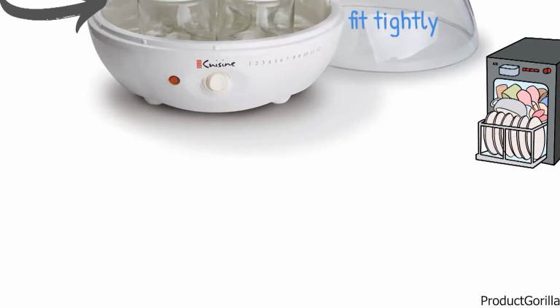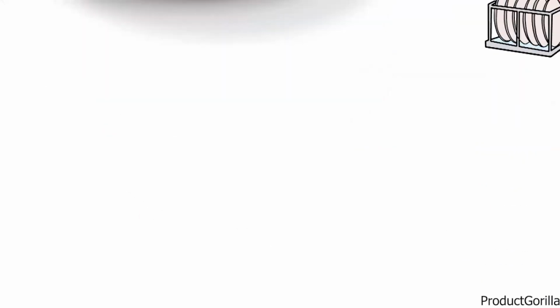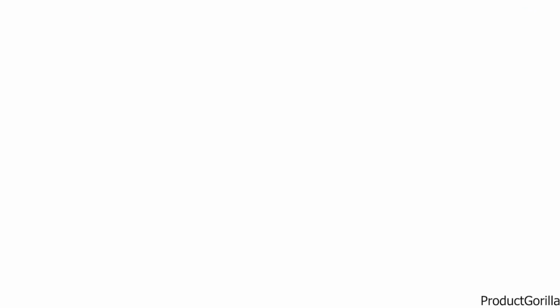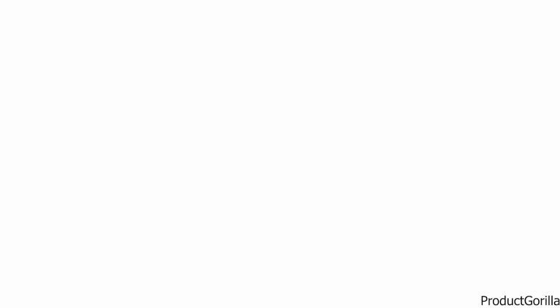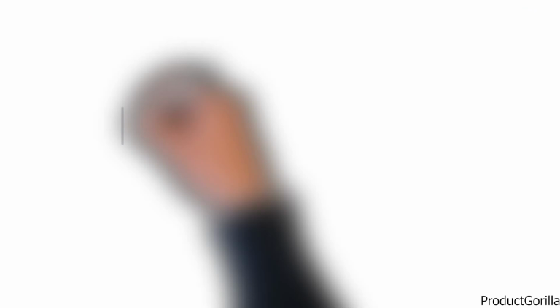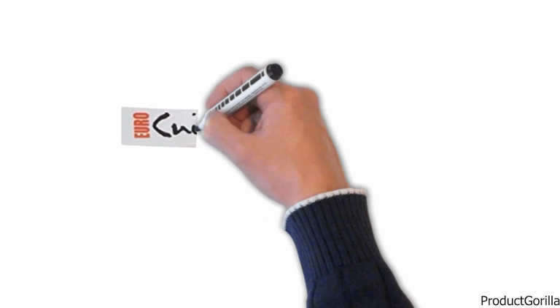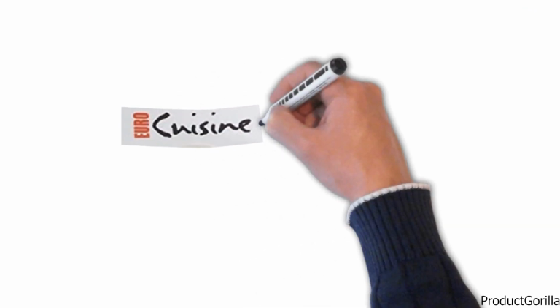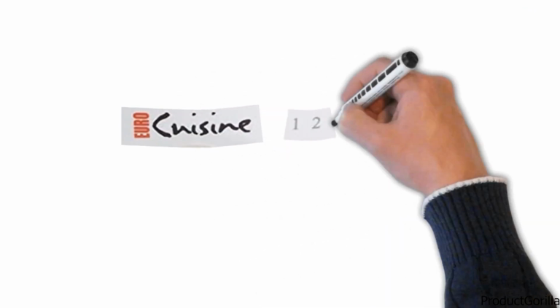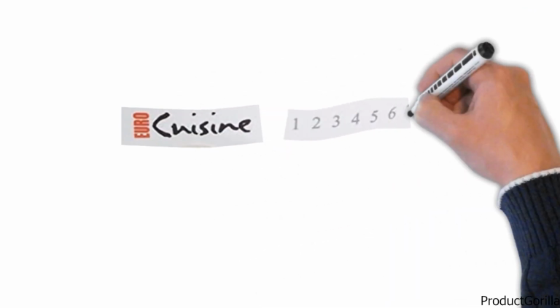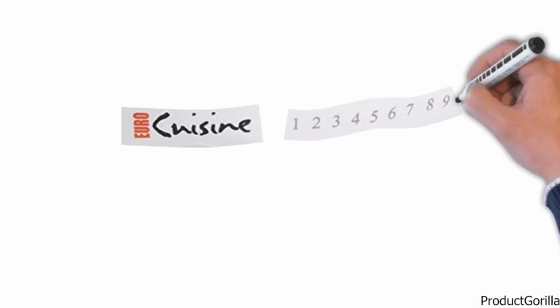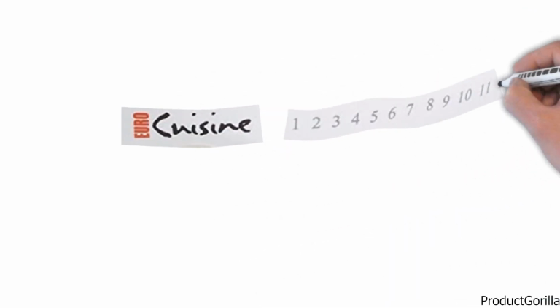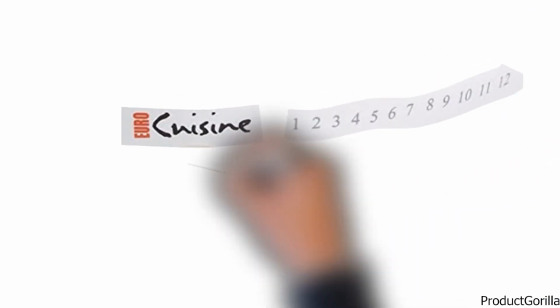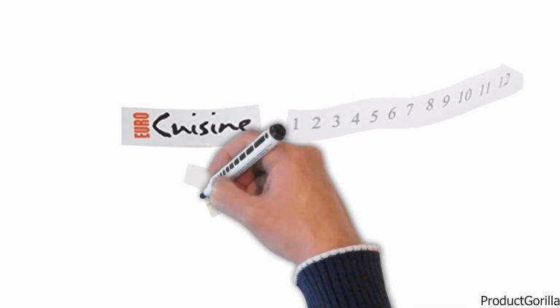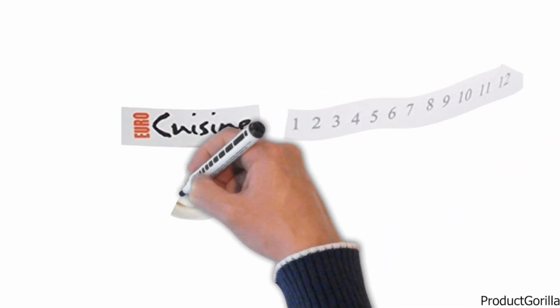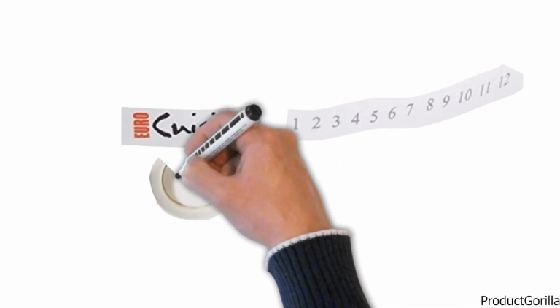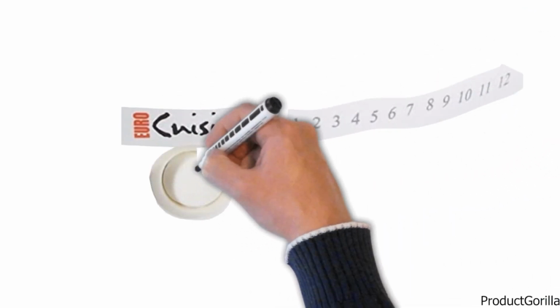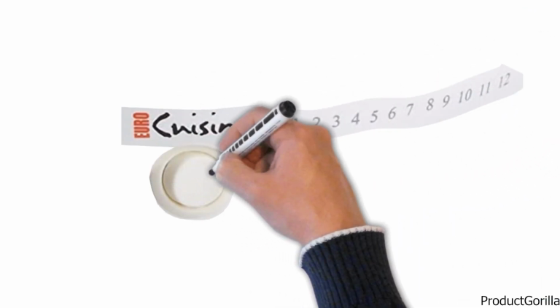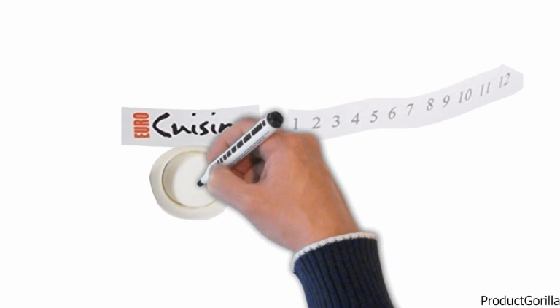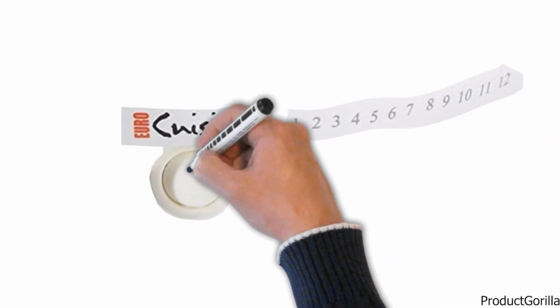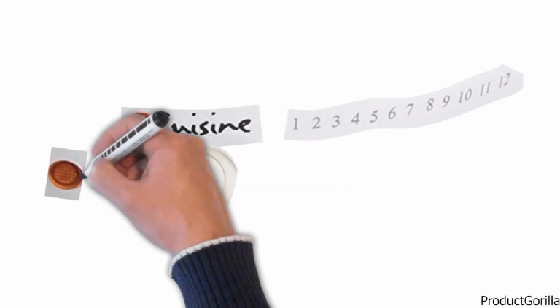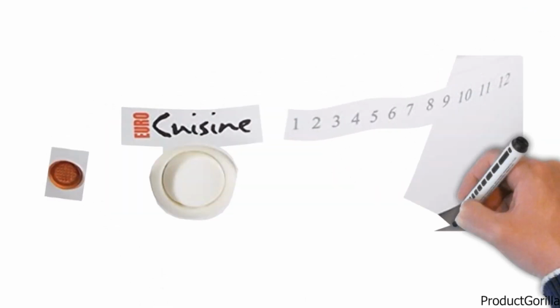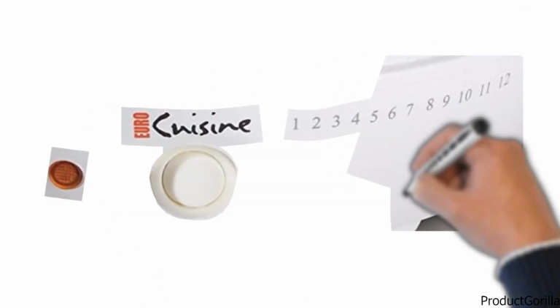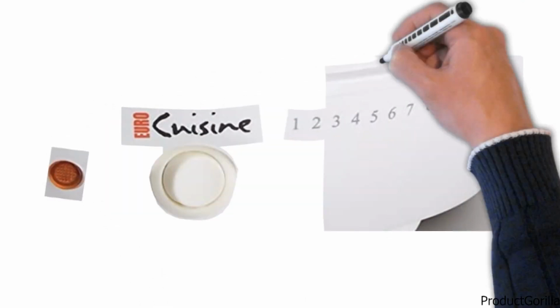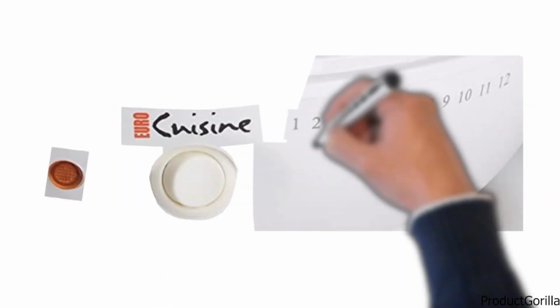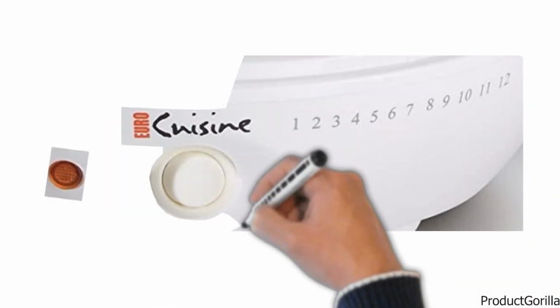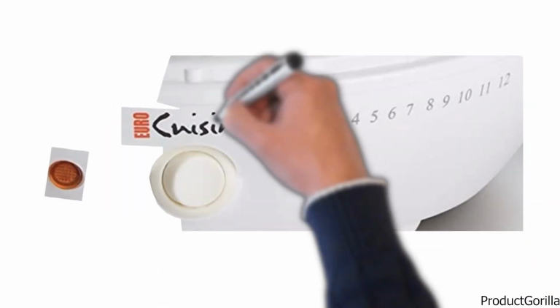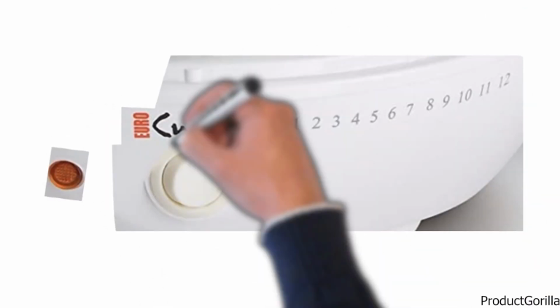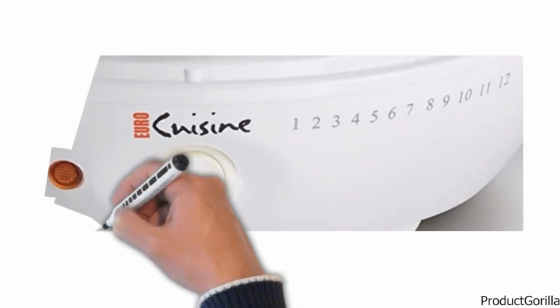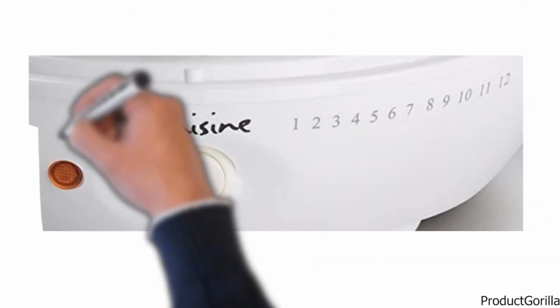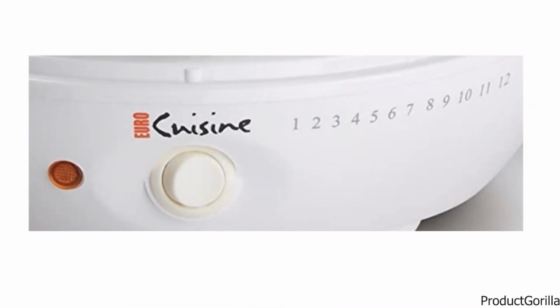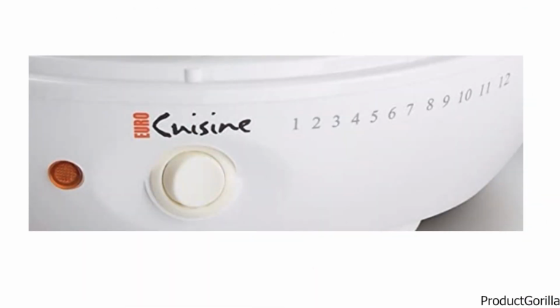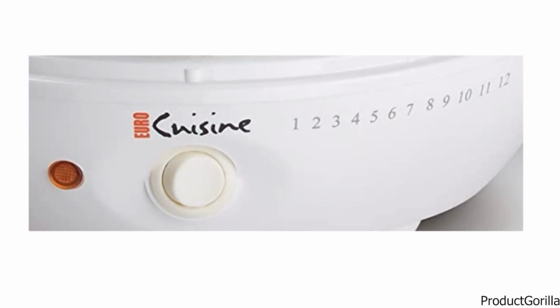The Euro Cuisine YM80 Yogurt Maker is fitted with a timer, an on-off switch, and an indicating light.